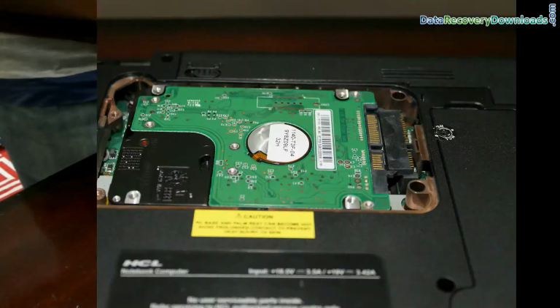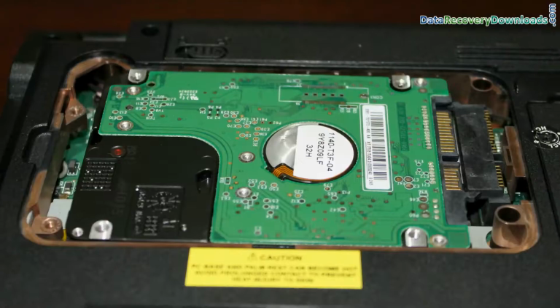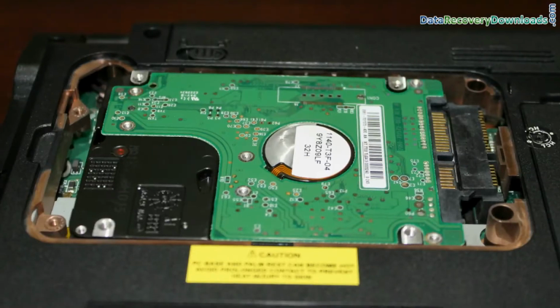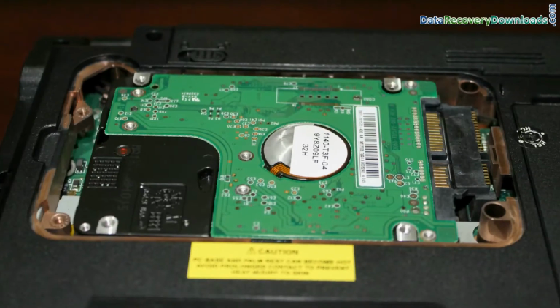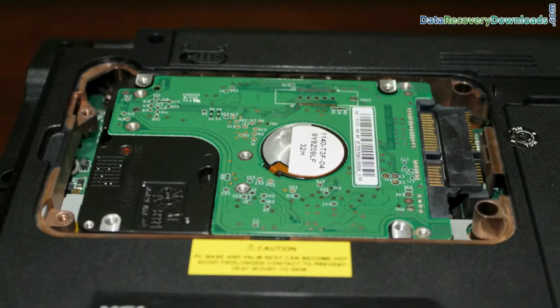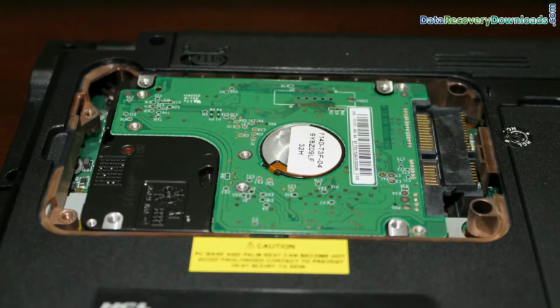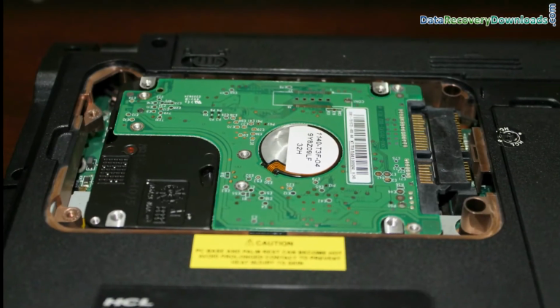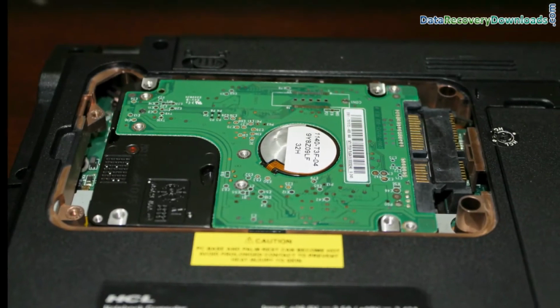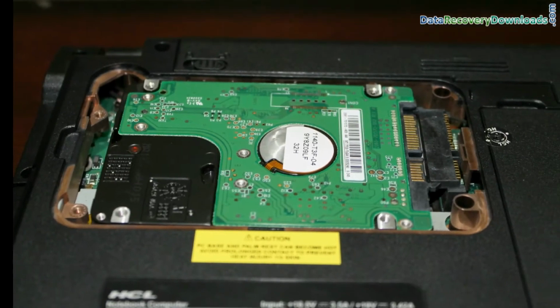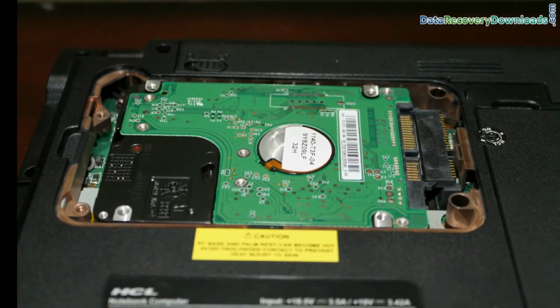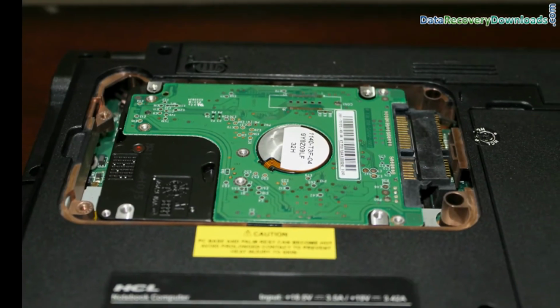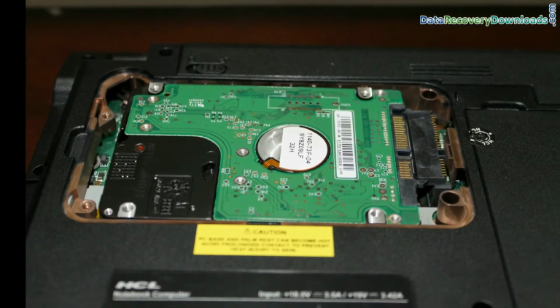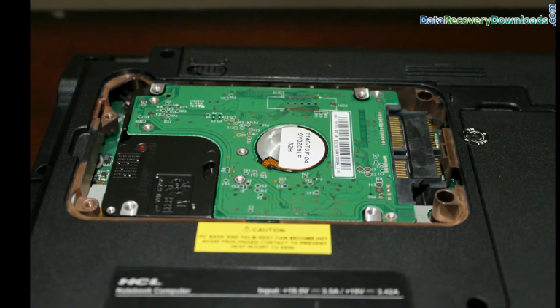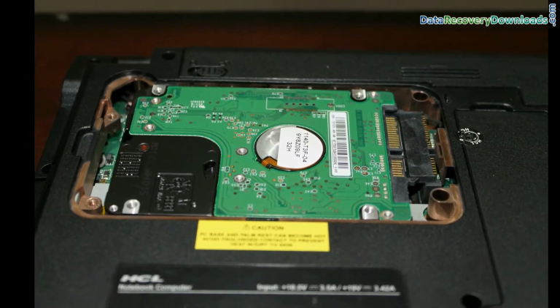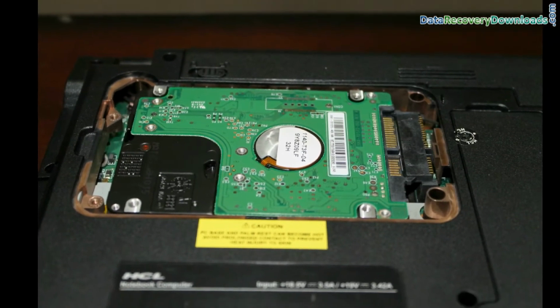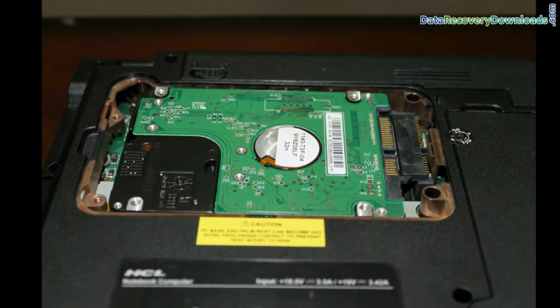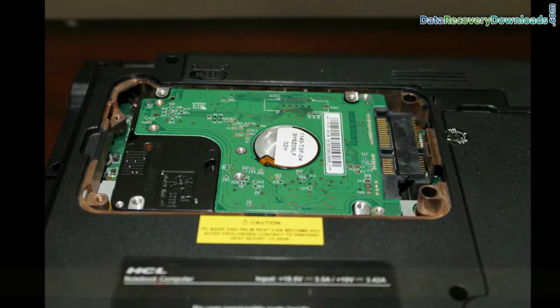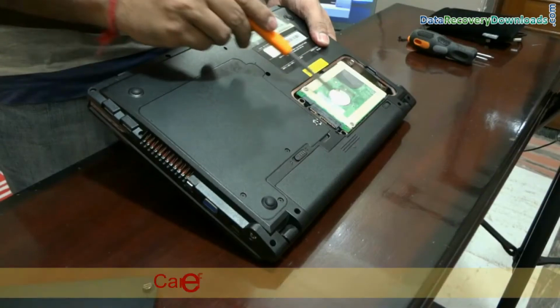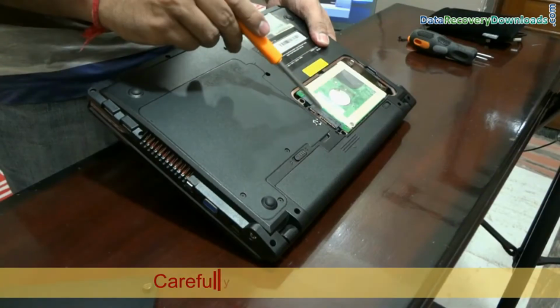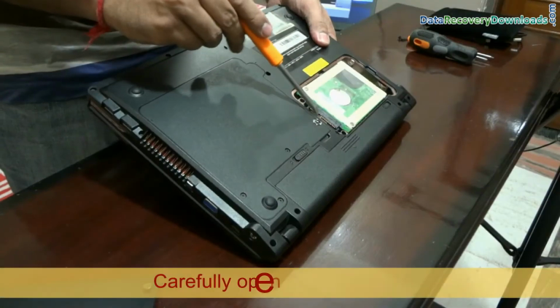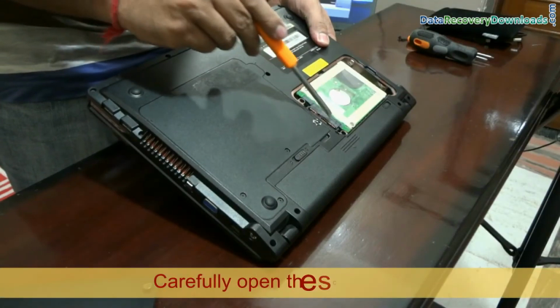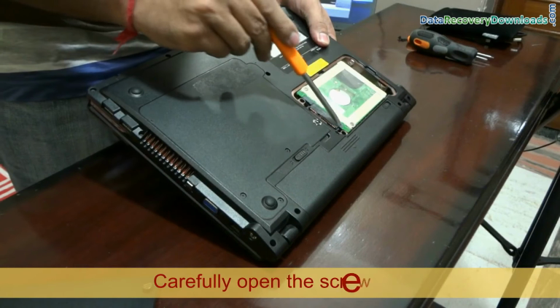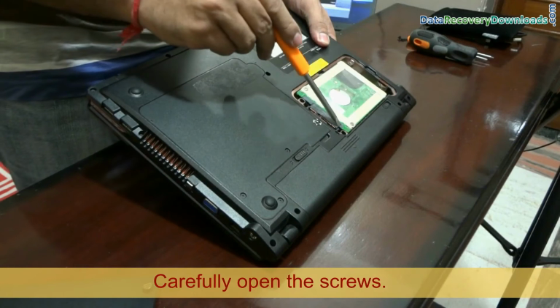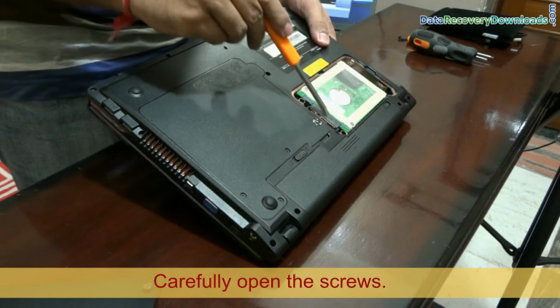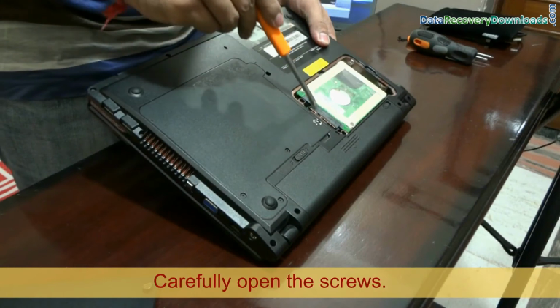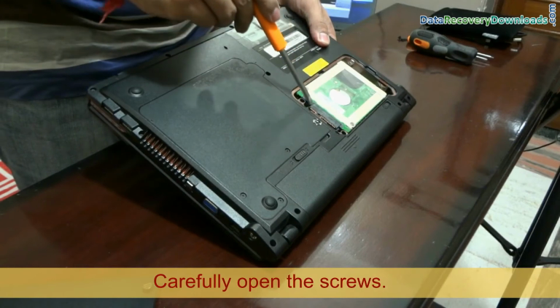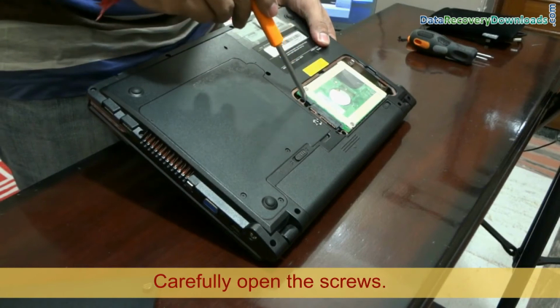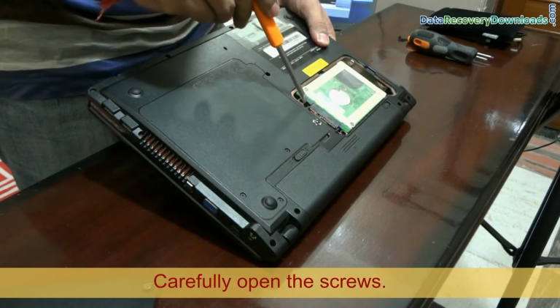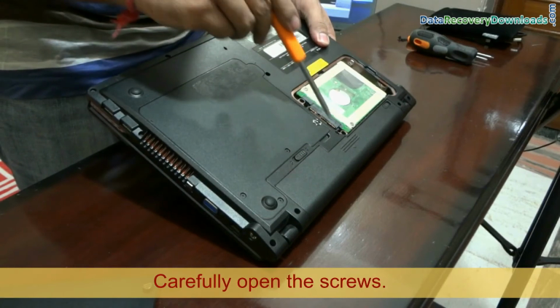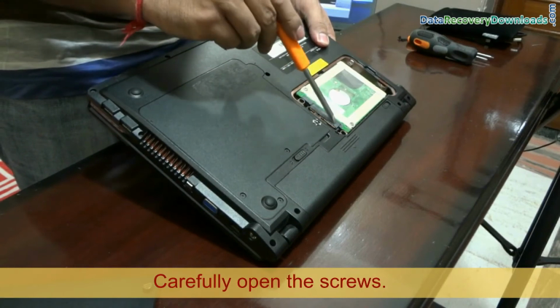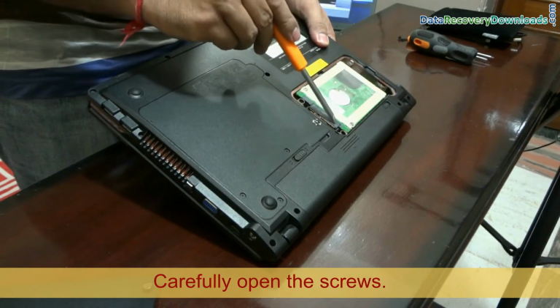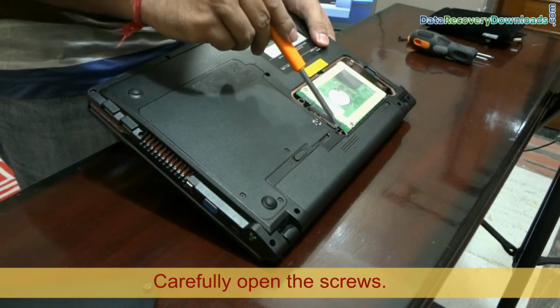Here you can see the hard disk of your laptop. This is the connection area of your hard disk.